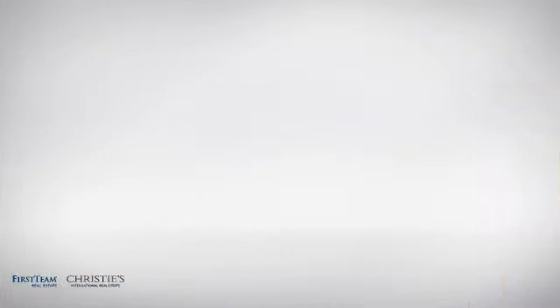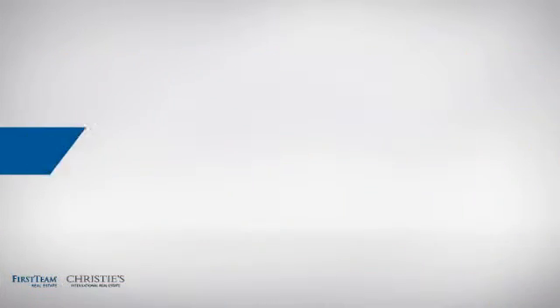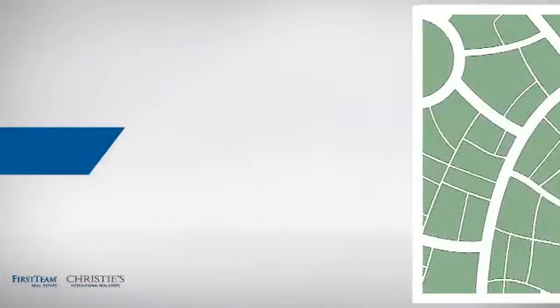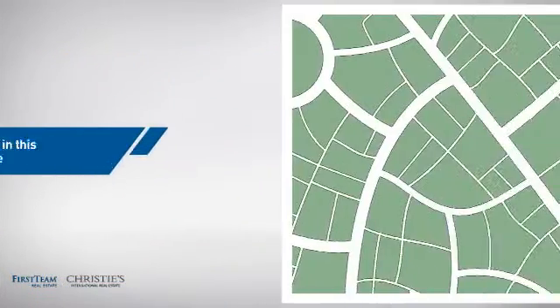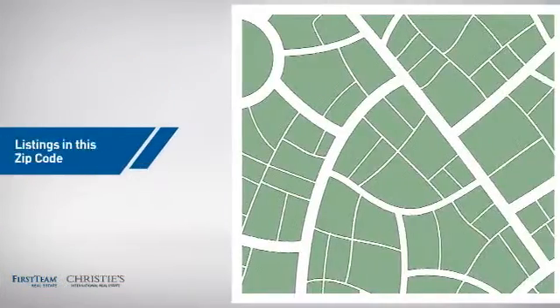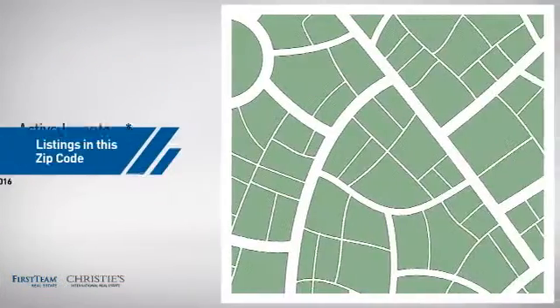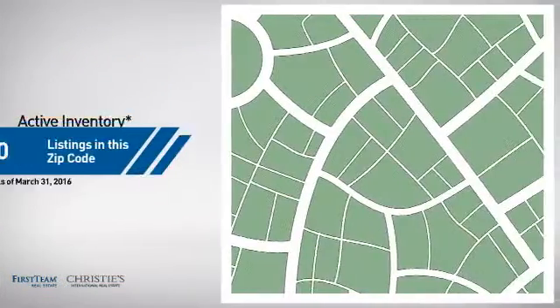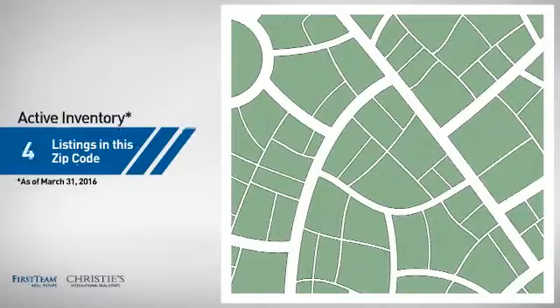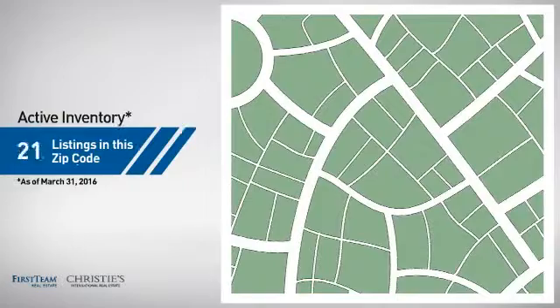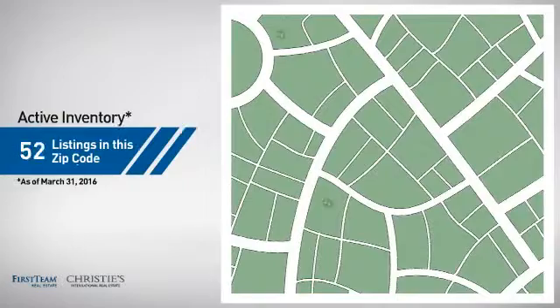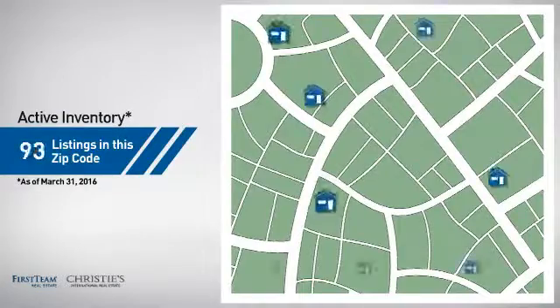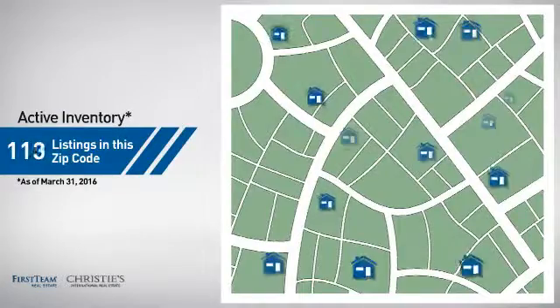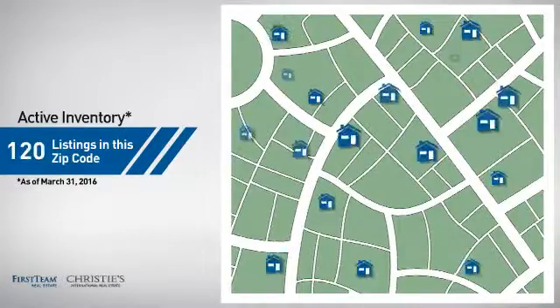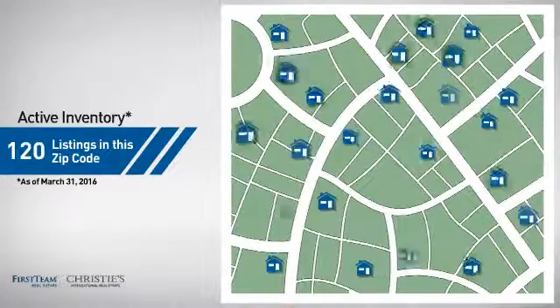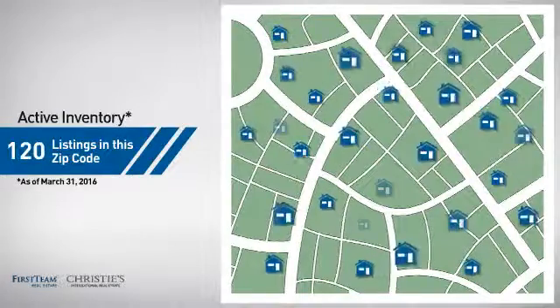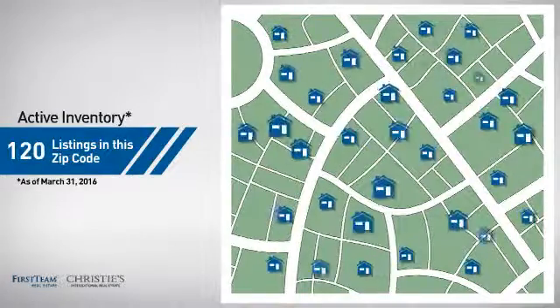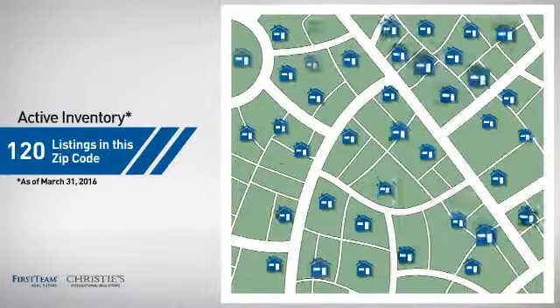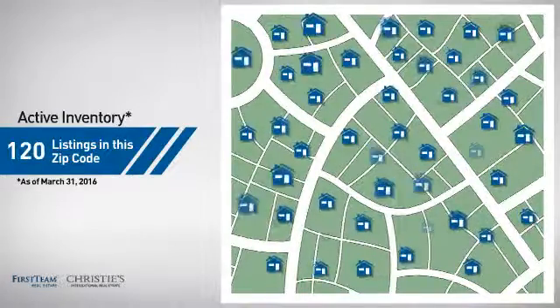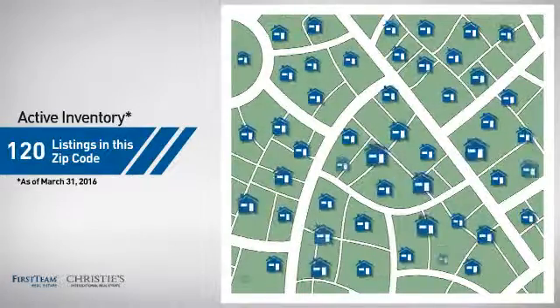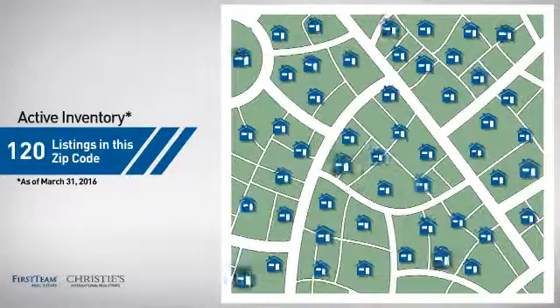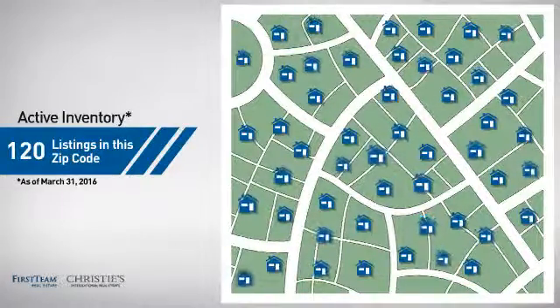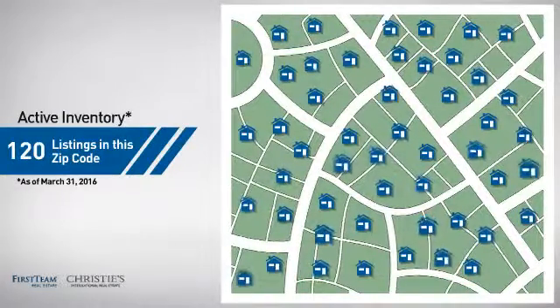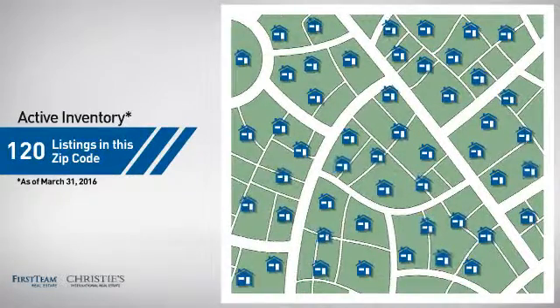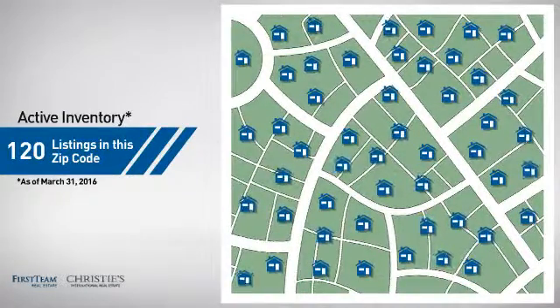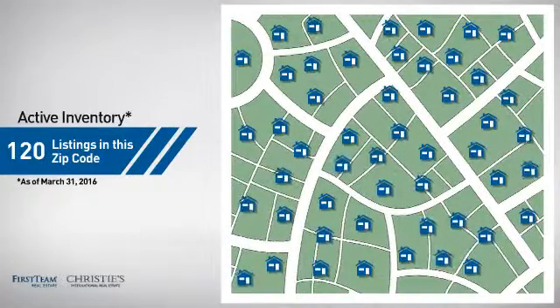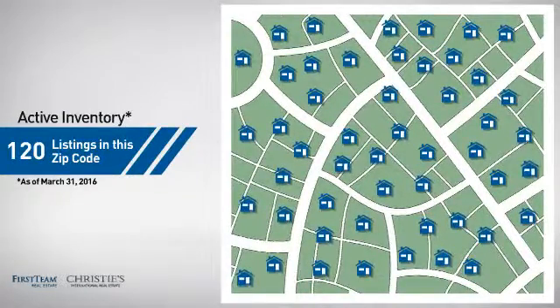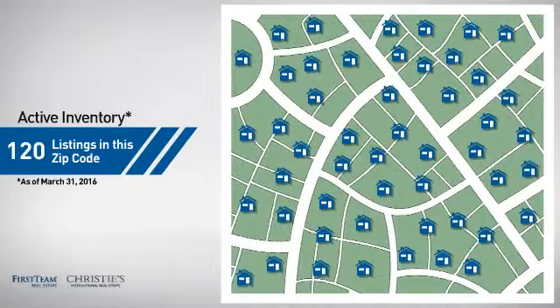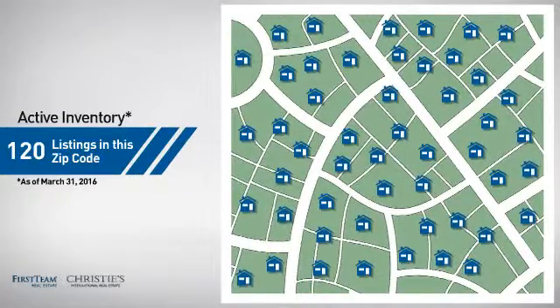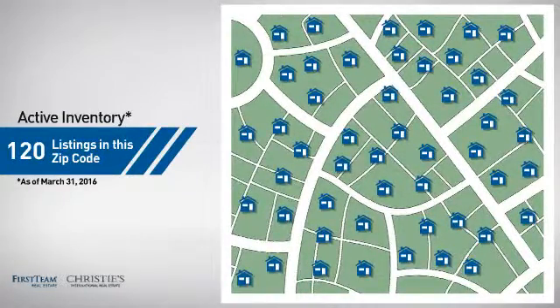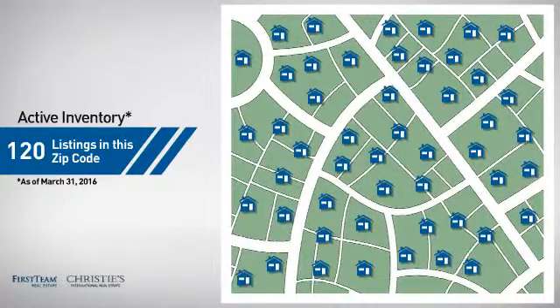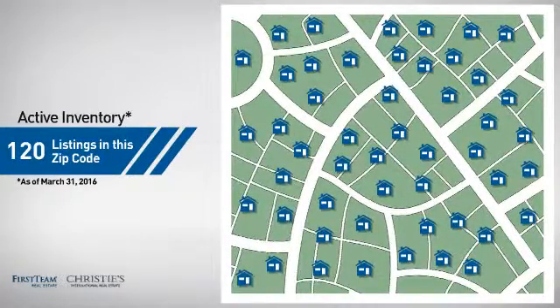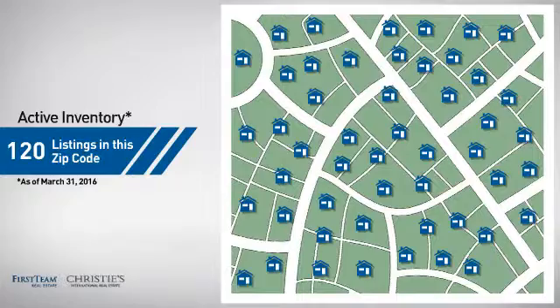Wondering how it stacks up against the competition? There are now 120 homes on the market within this zip code.